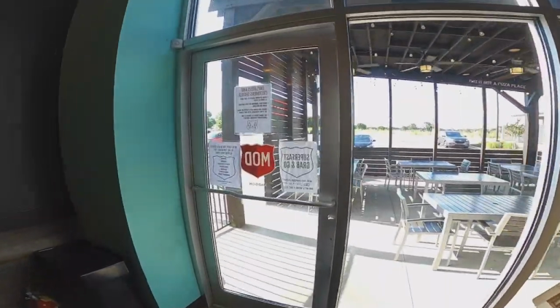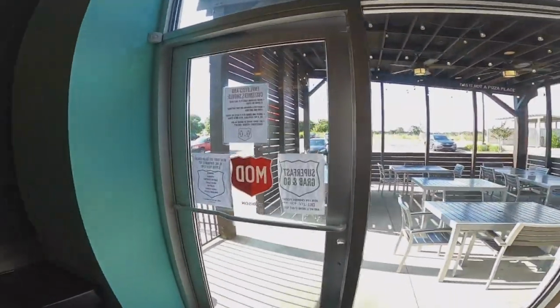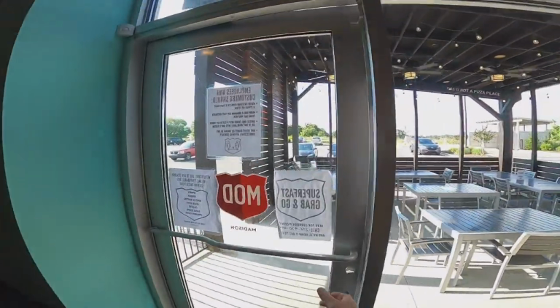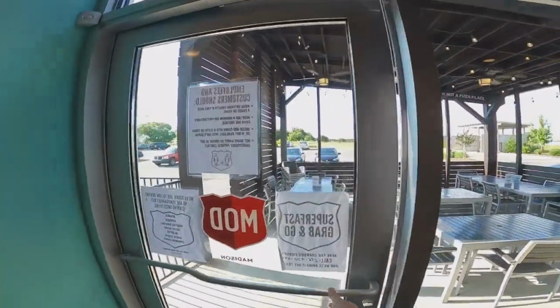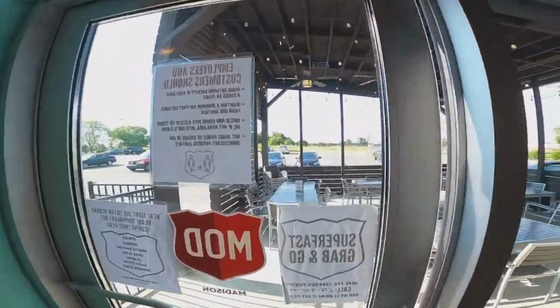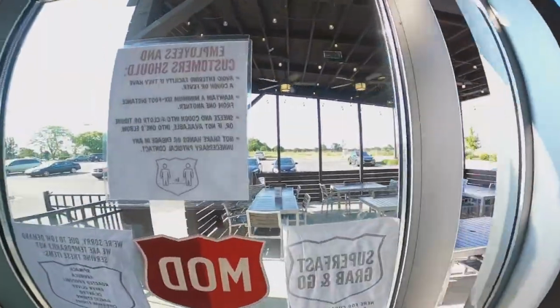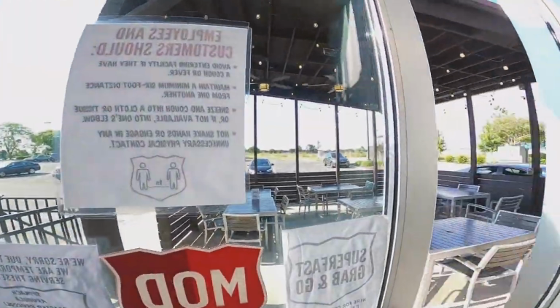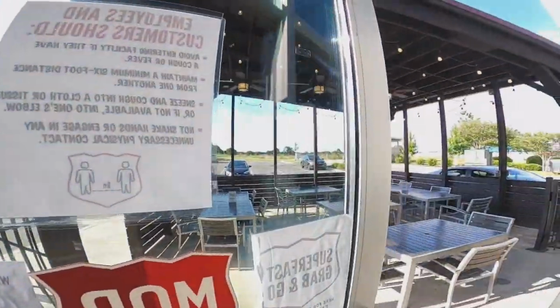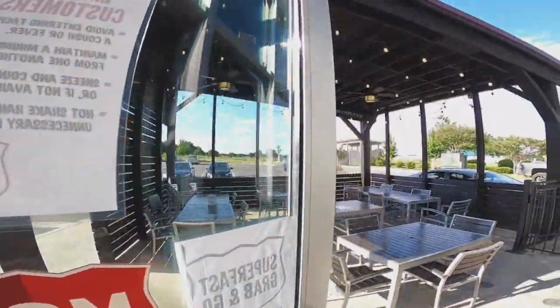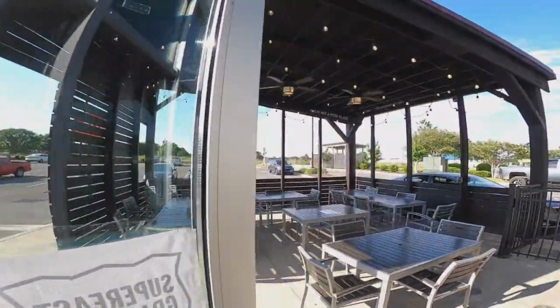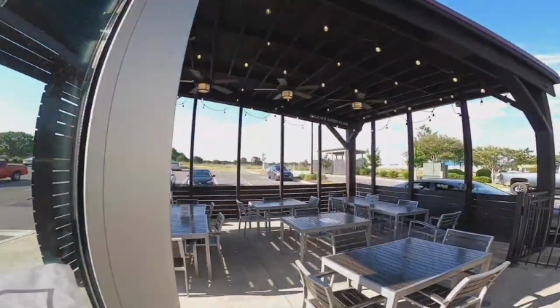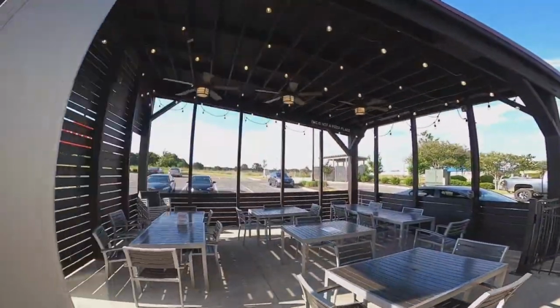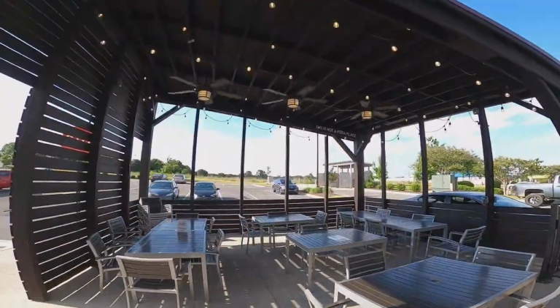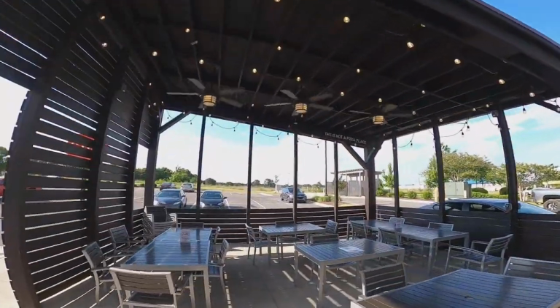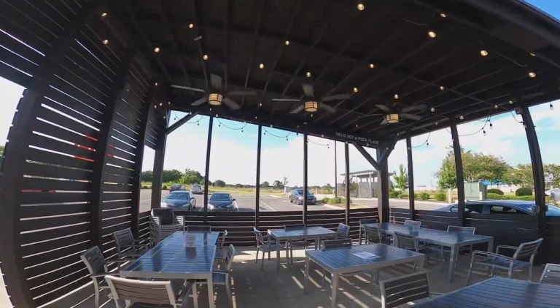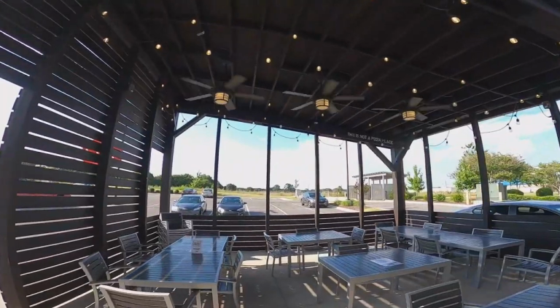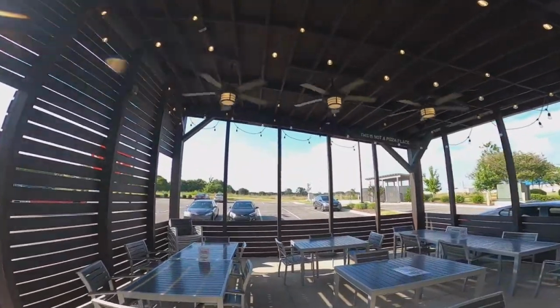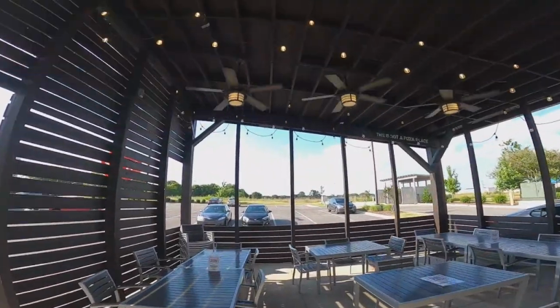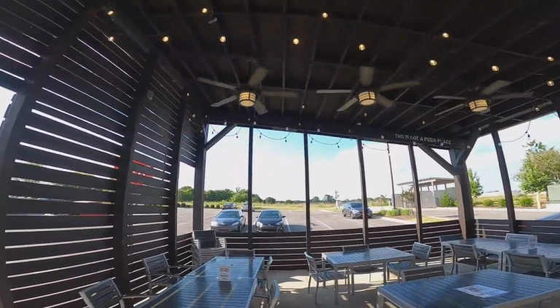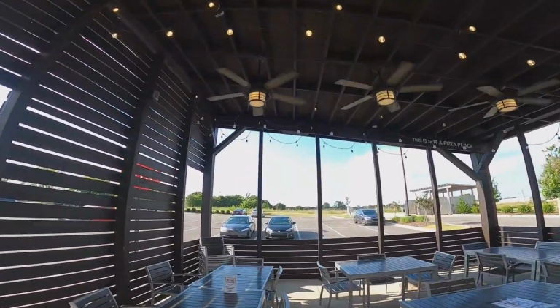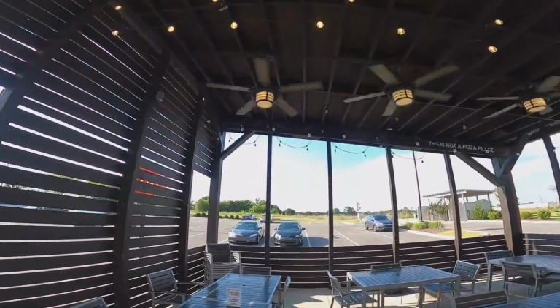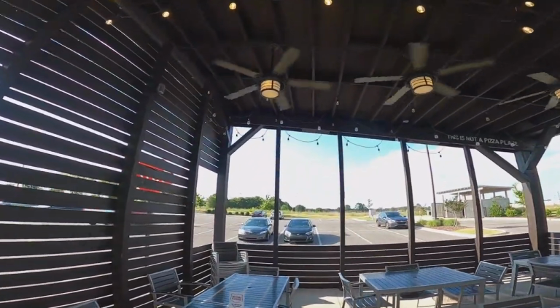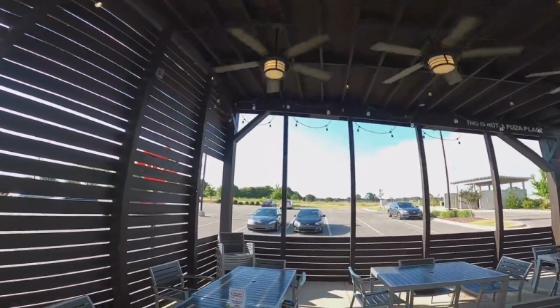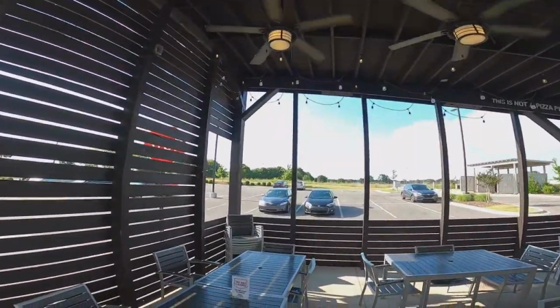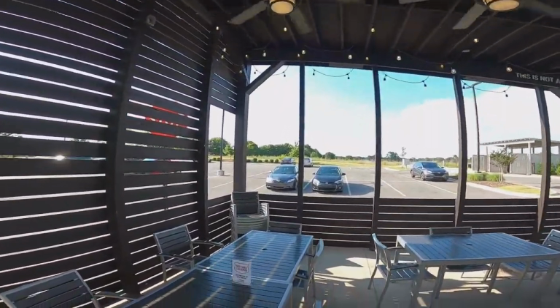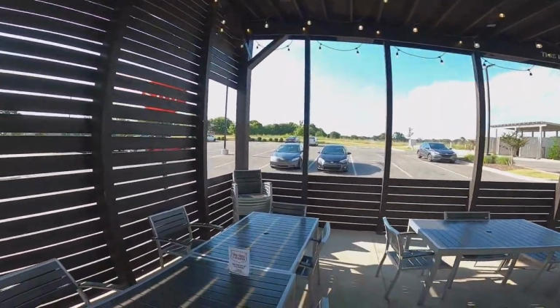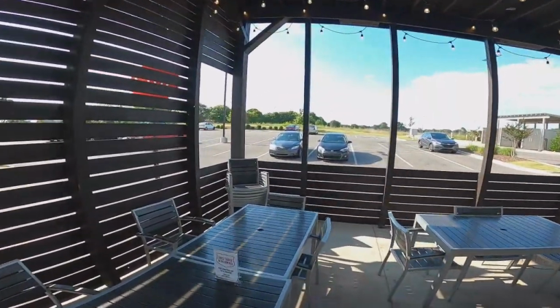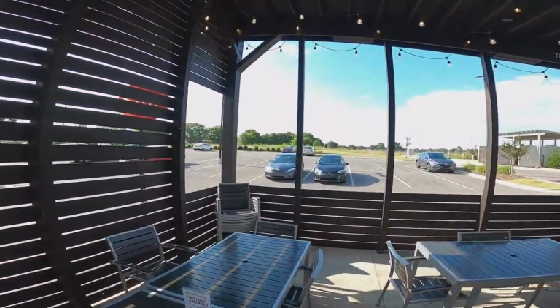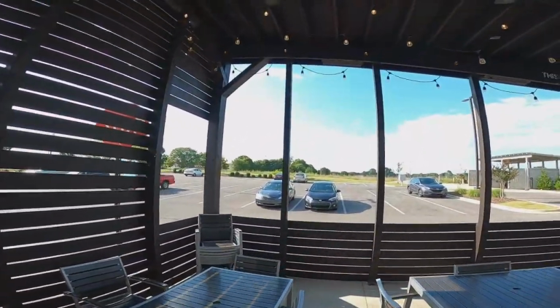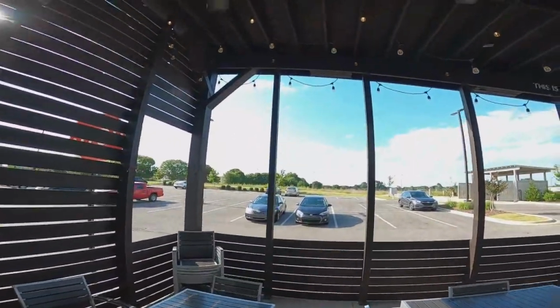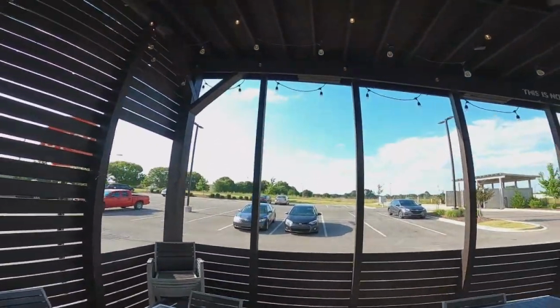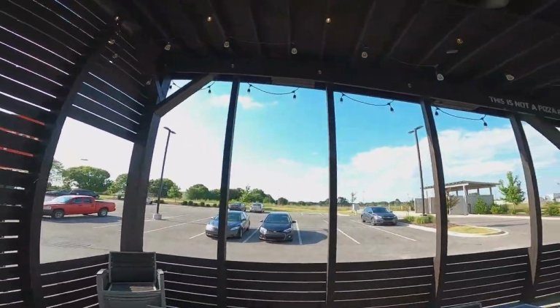Out here outside — check it out, cute as can be. The fans, the tables, the mics.